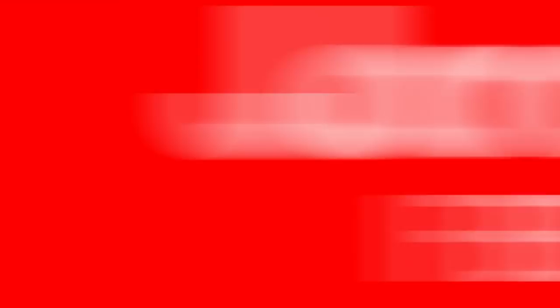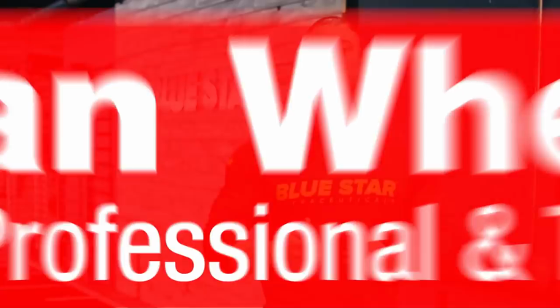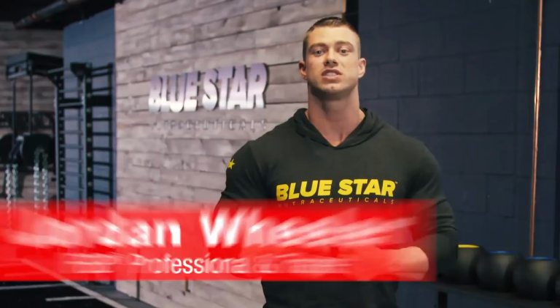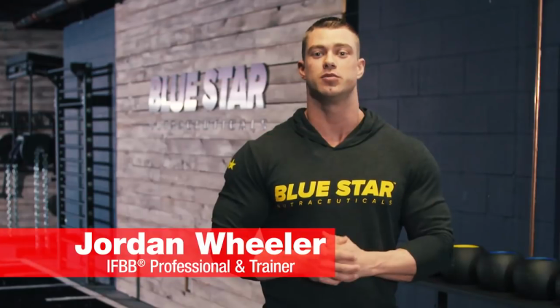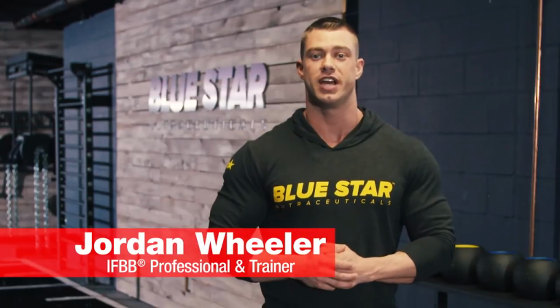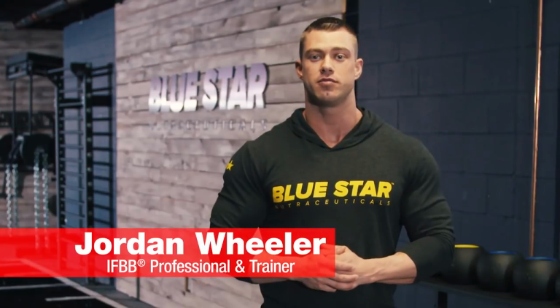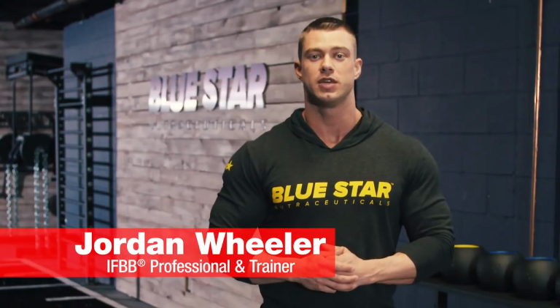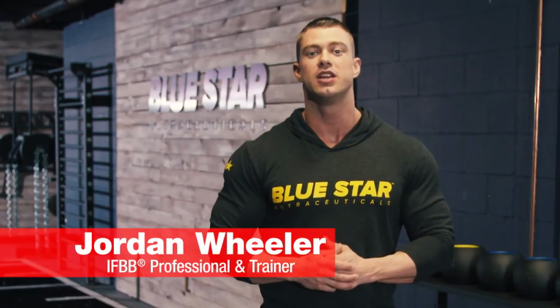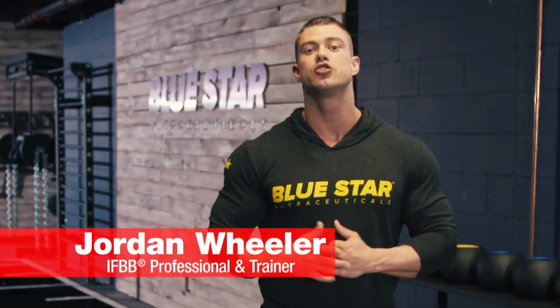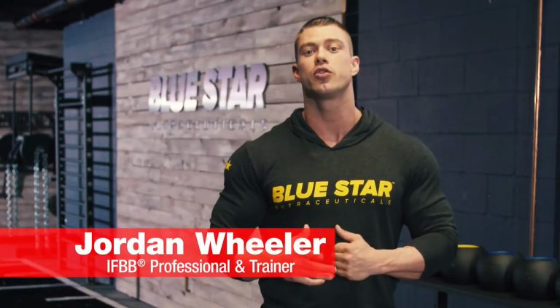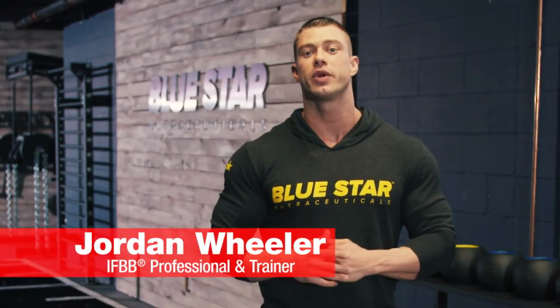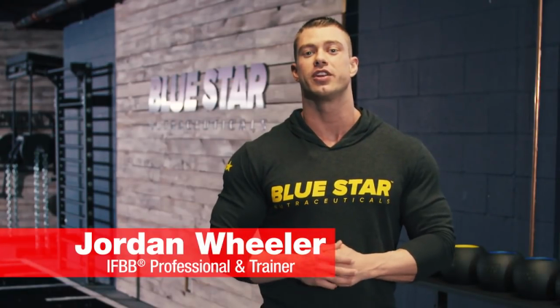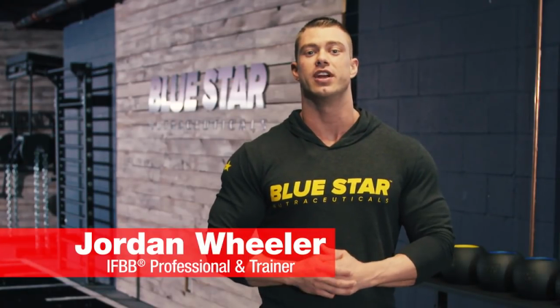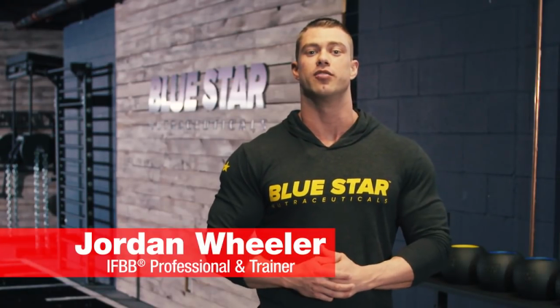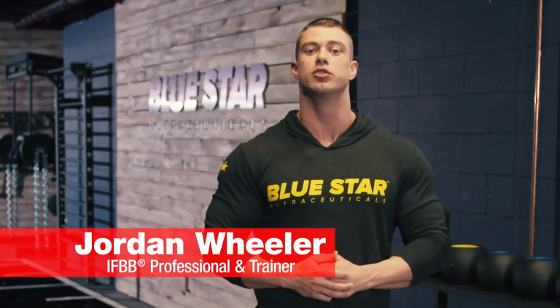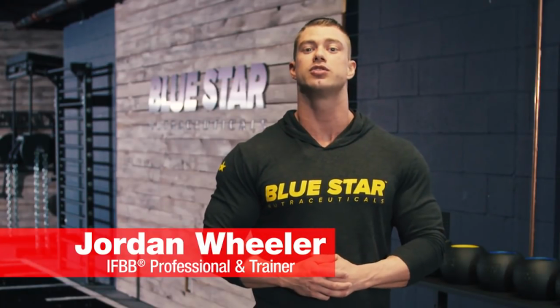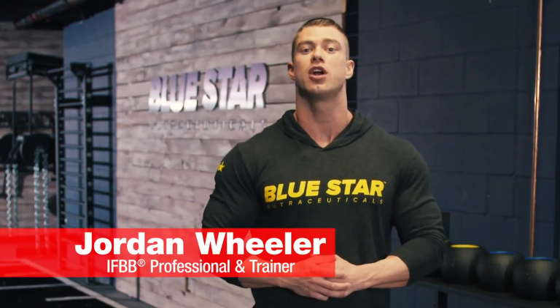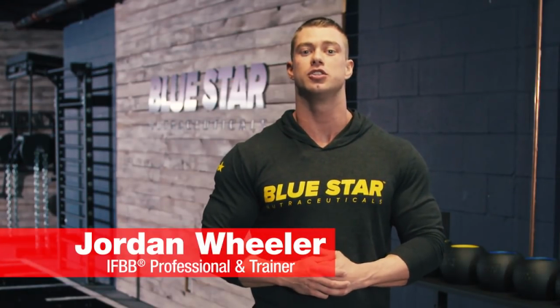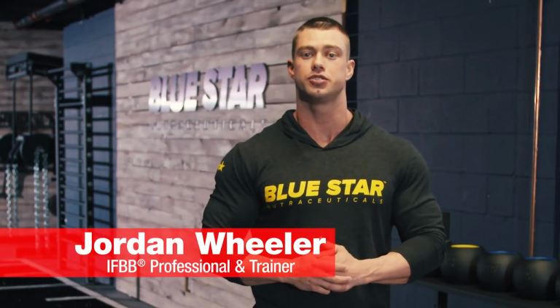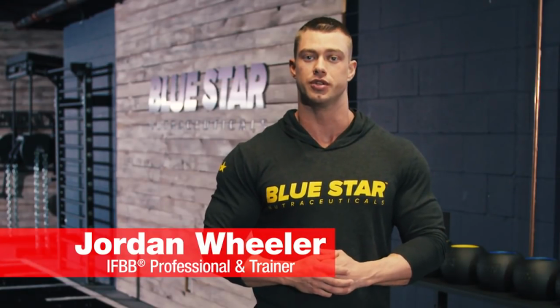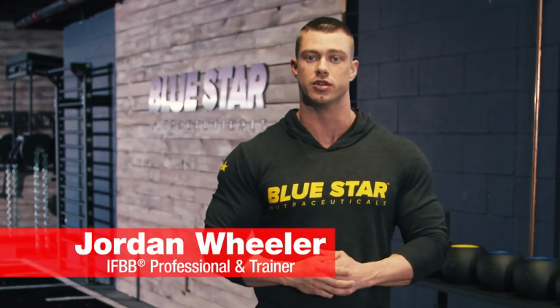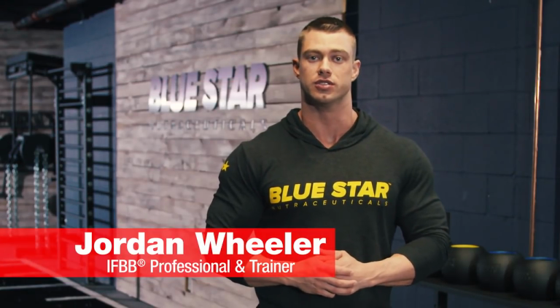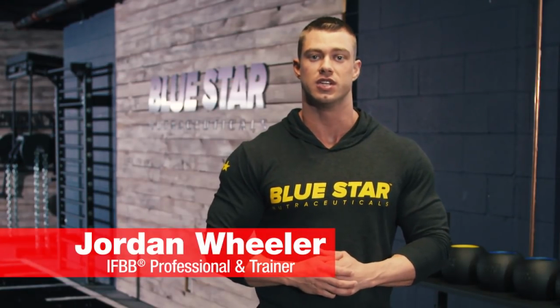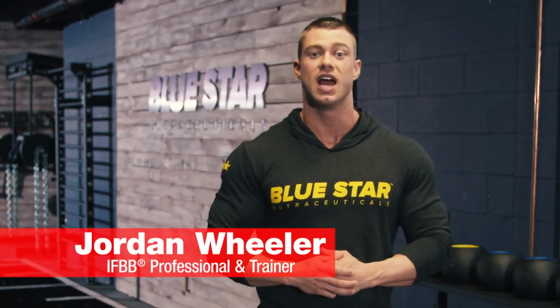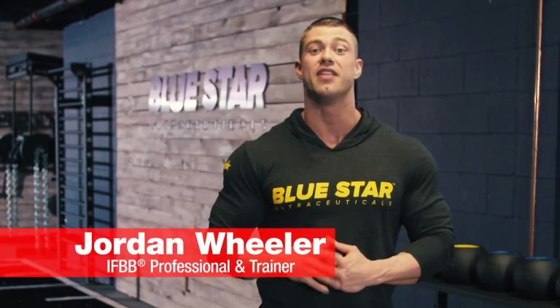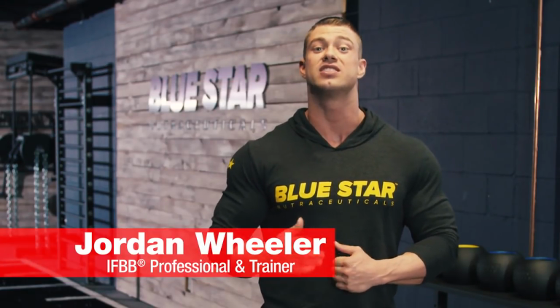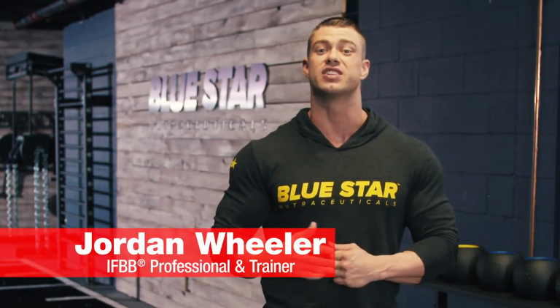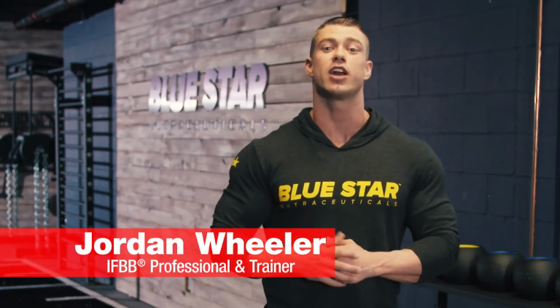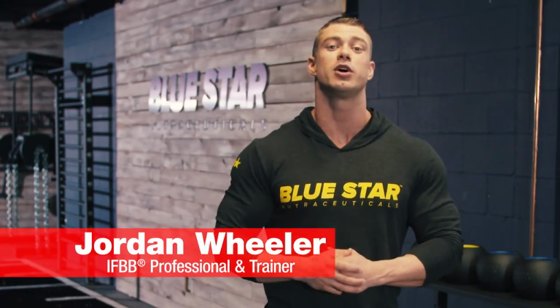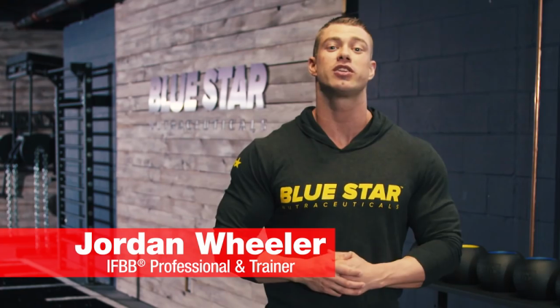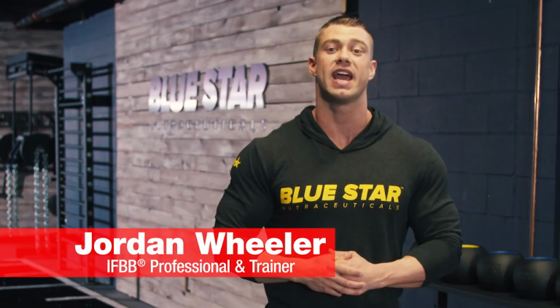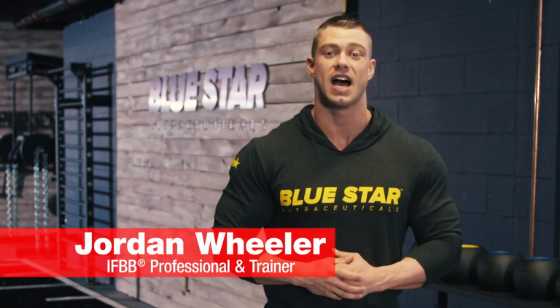What's up champ? Jordan Wheeler here from Bluestar Nutraceuticals, and this is Kettlebell Chaos.